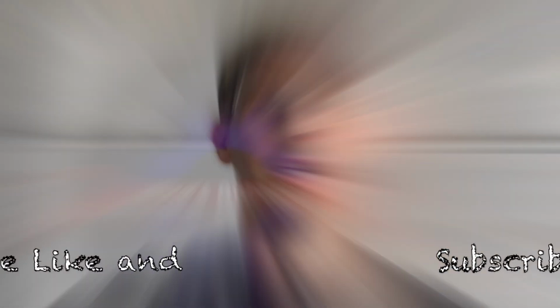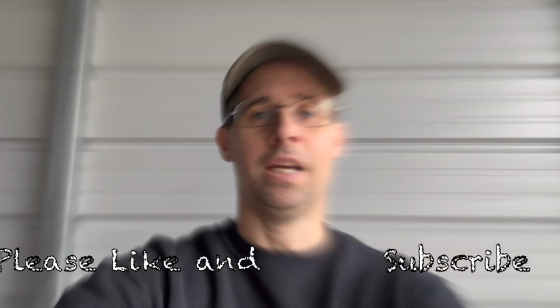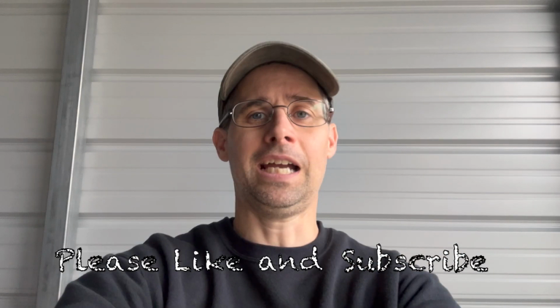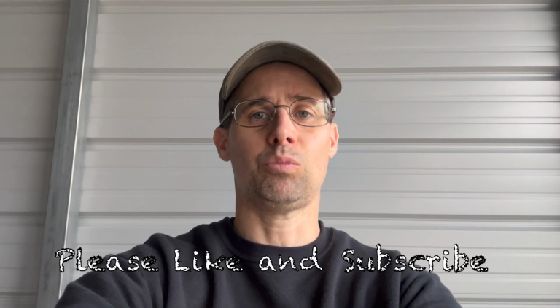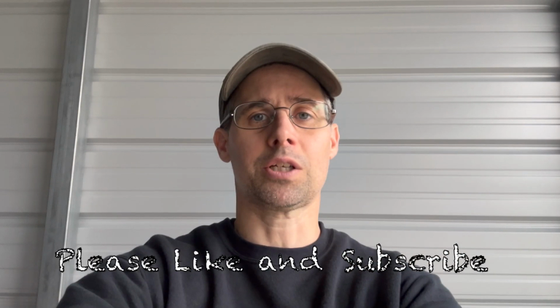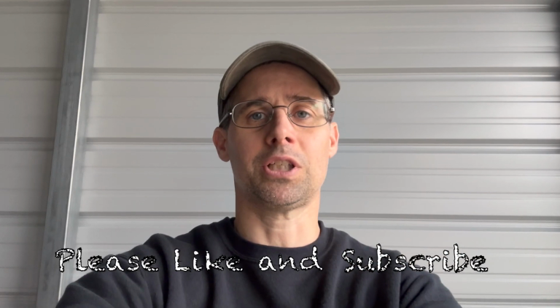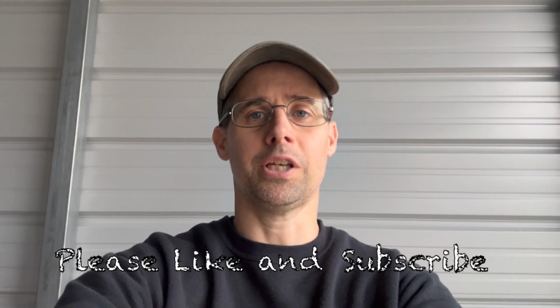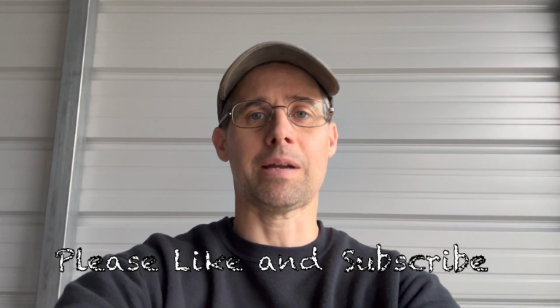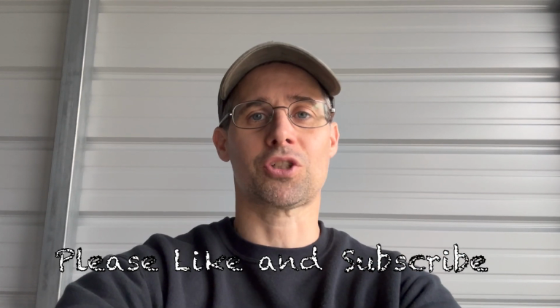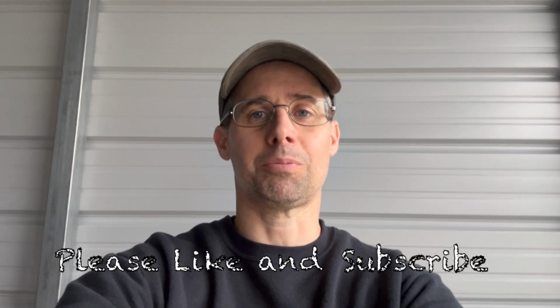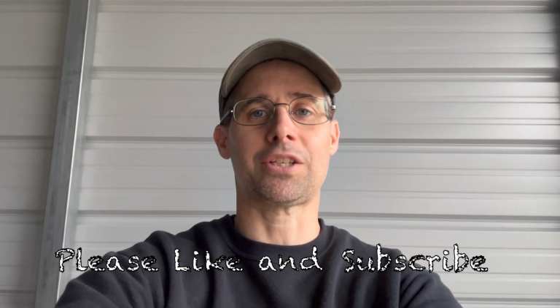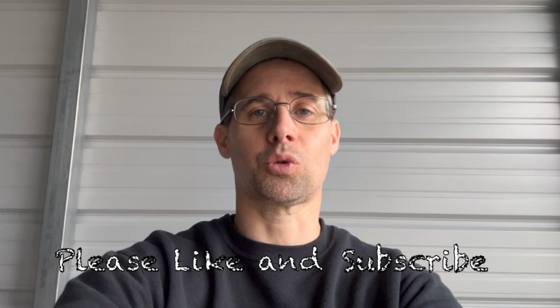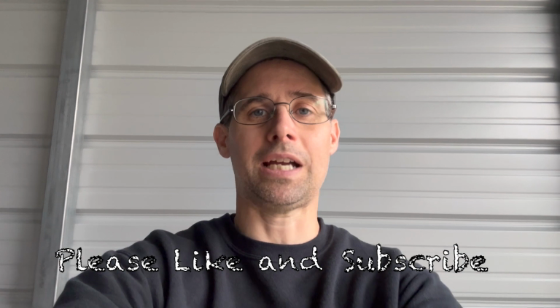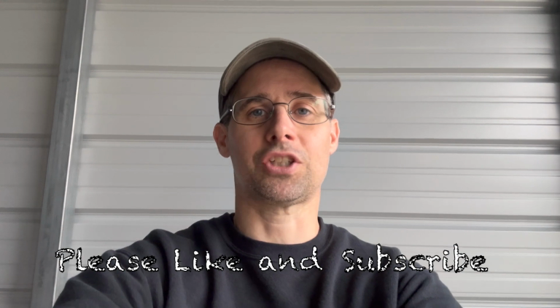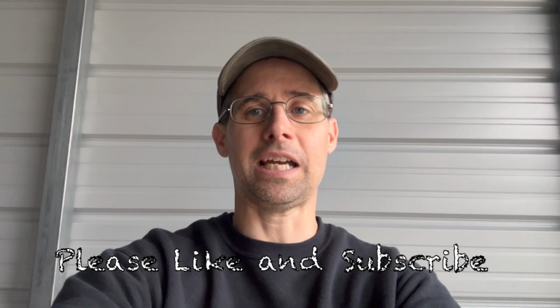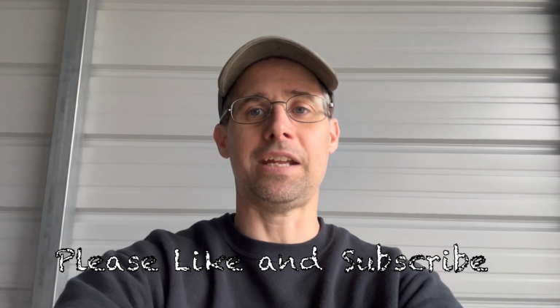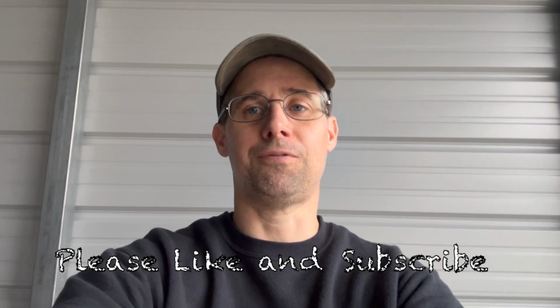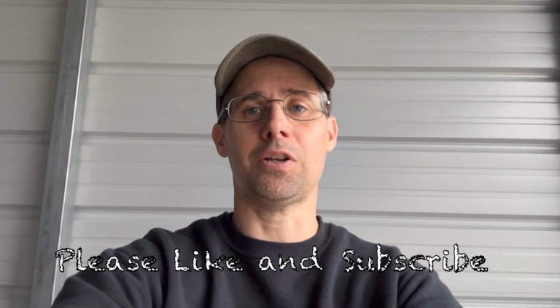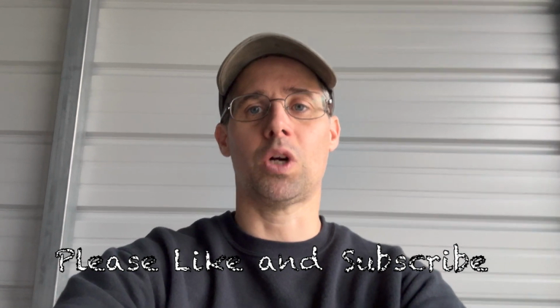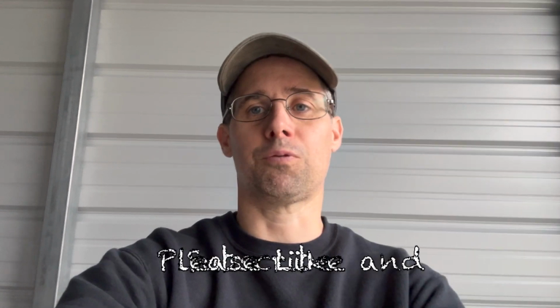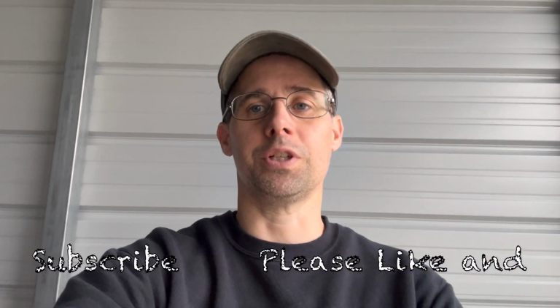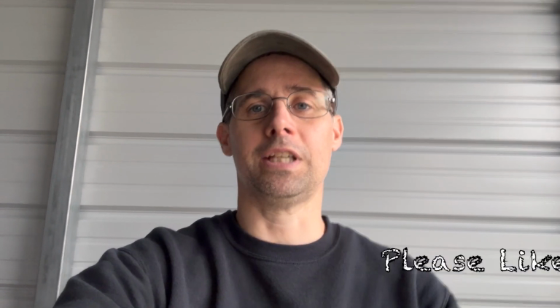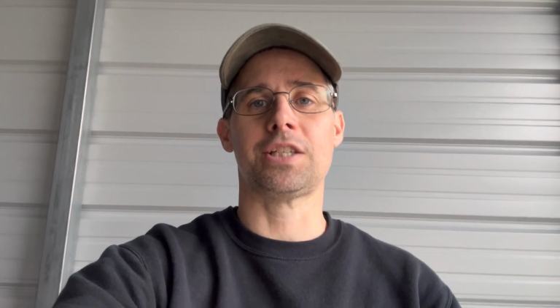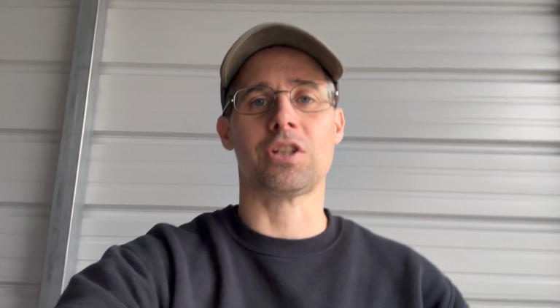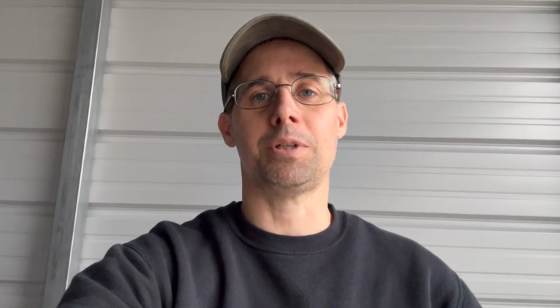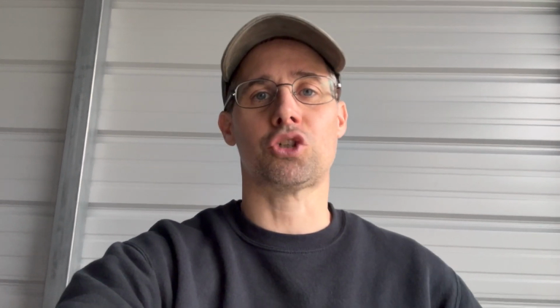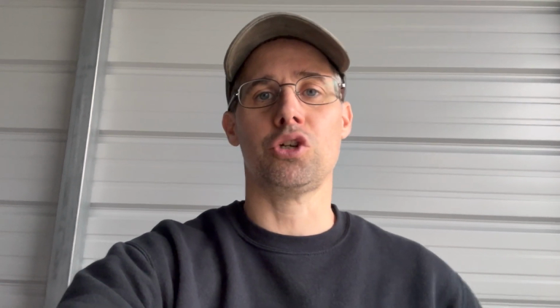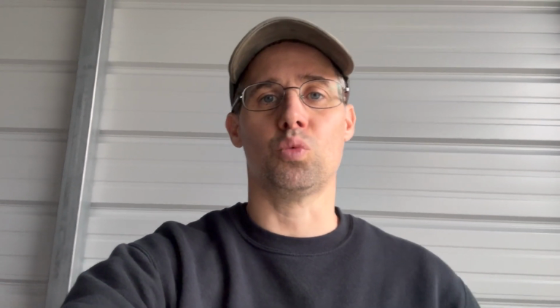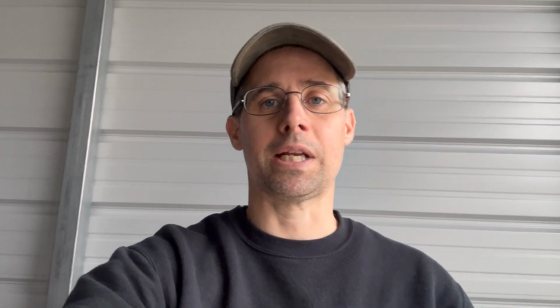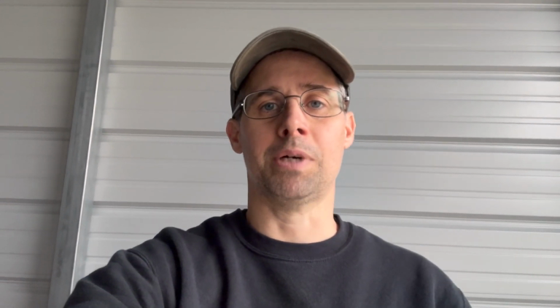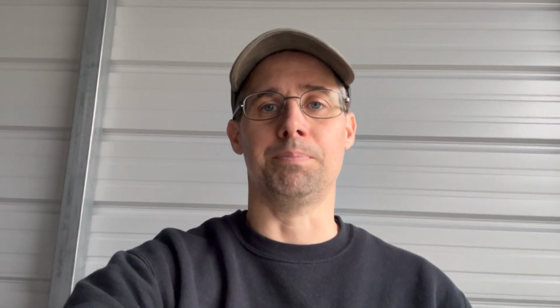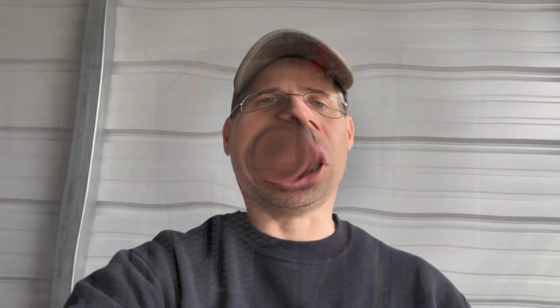Hi and welcome to another episode of Mike's Garage. Got a fun one for you today, so let me show you what I'm up to.